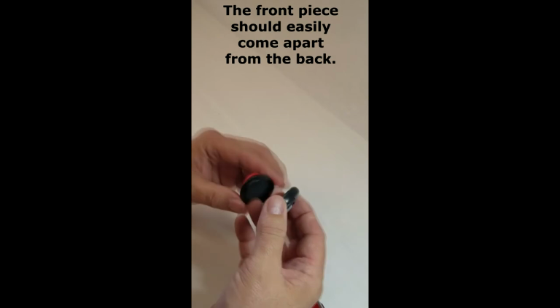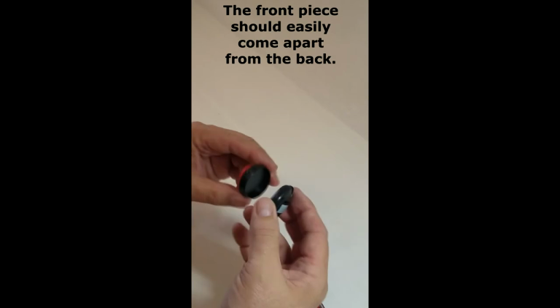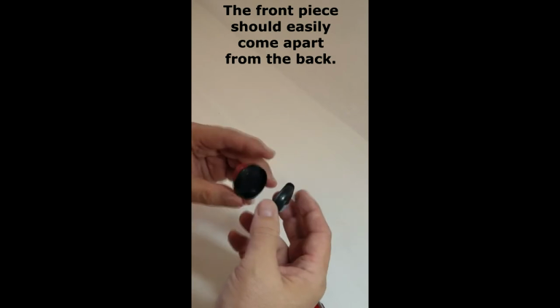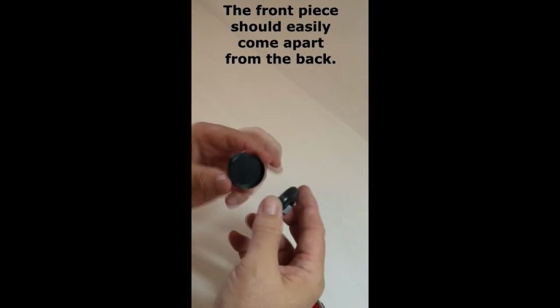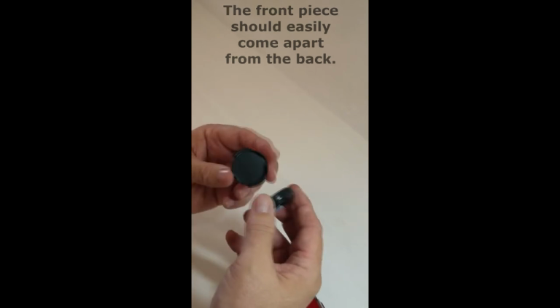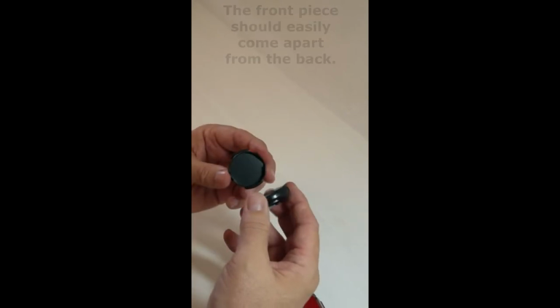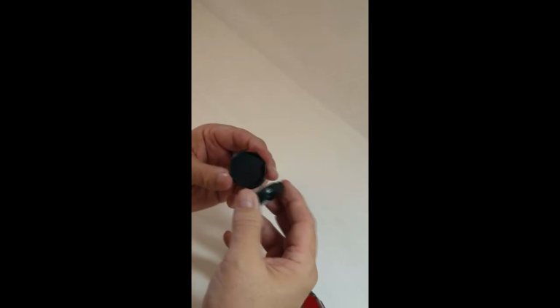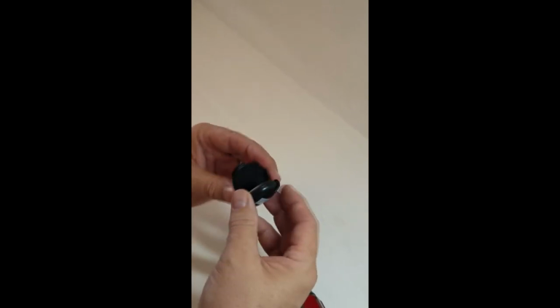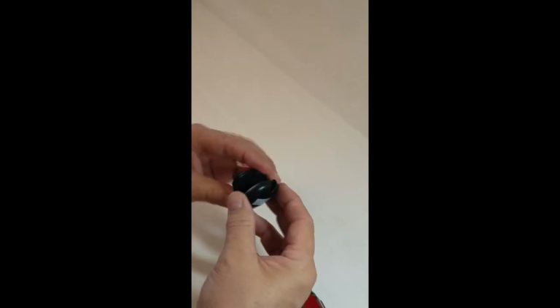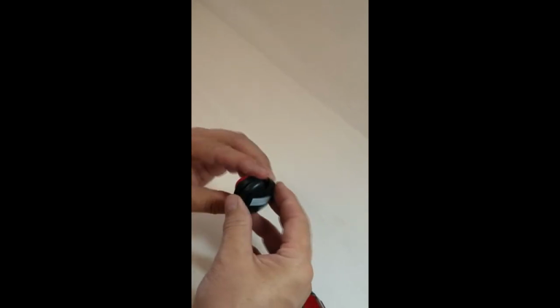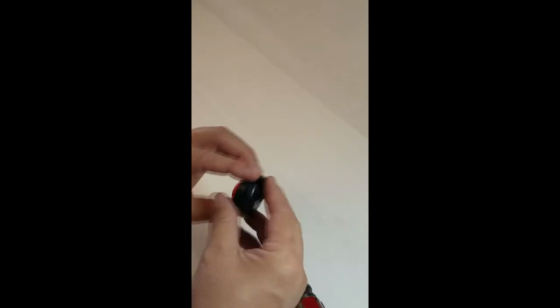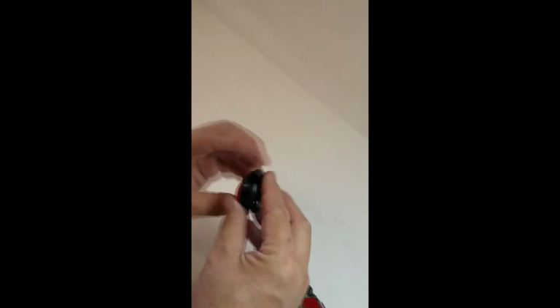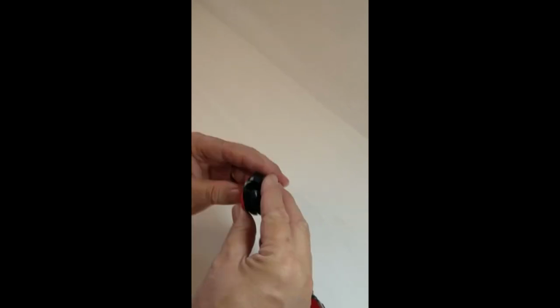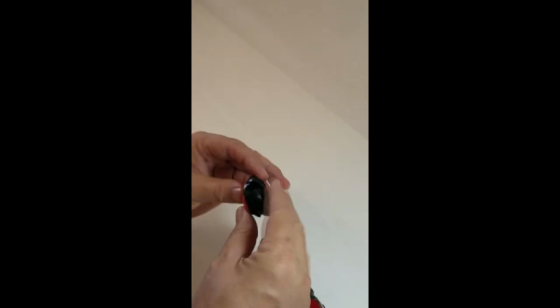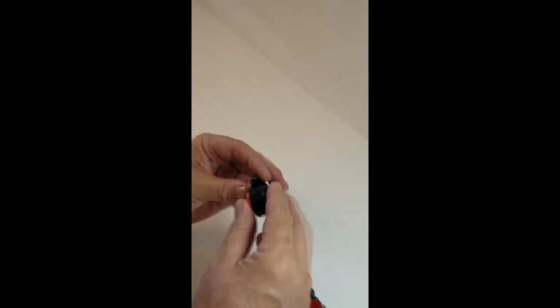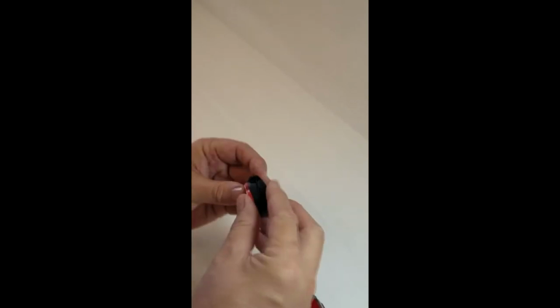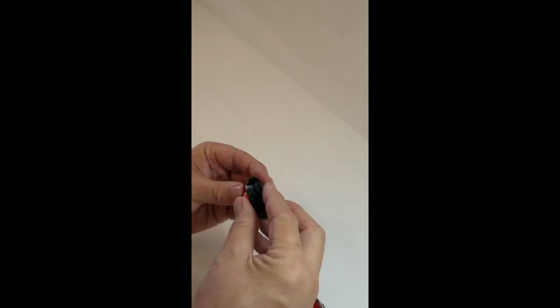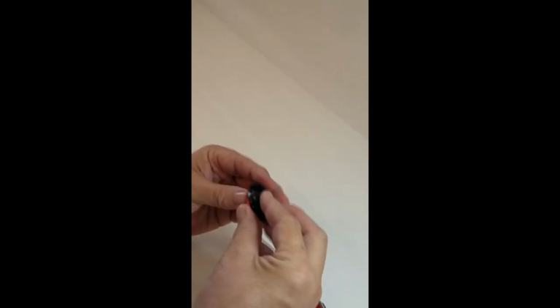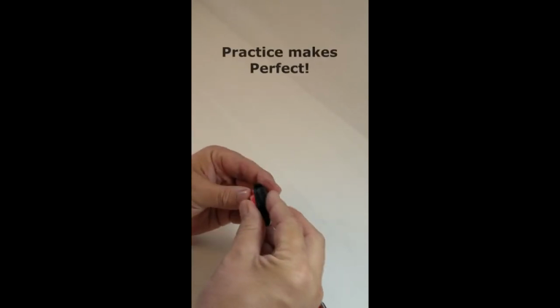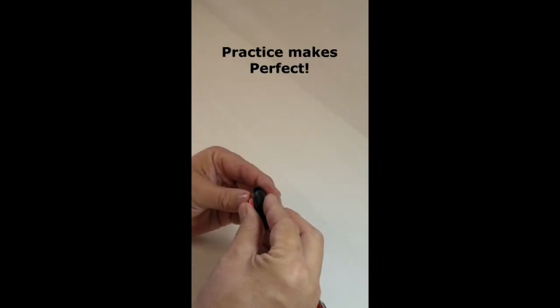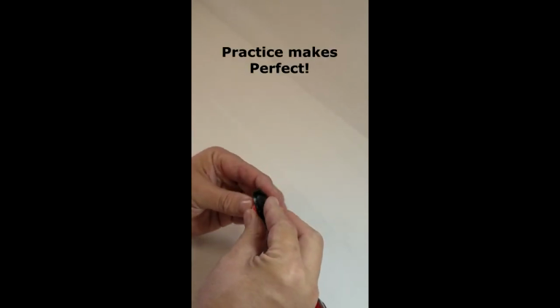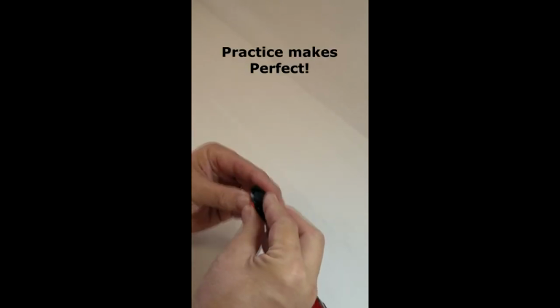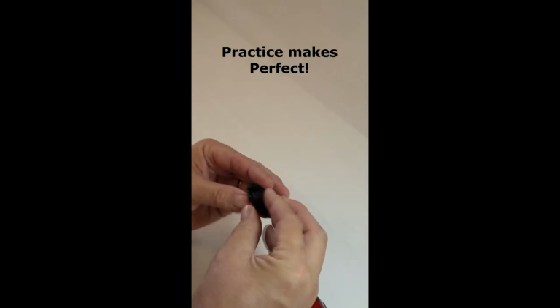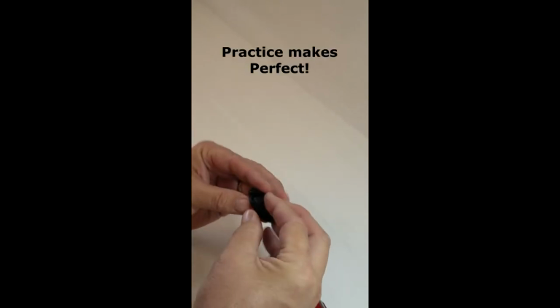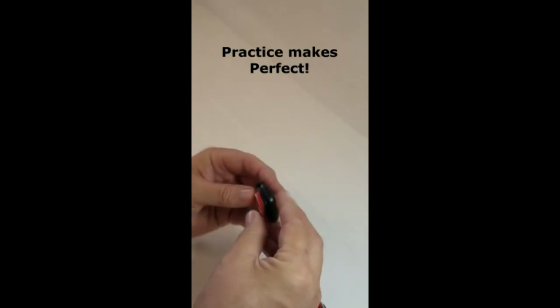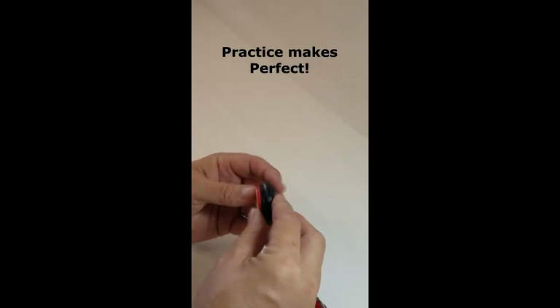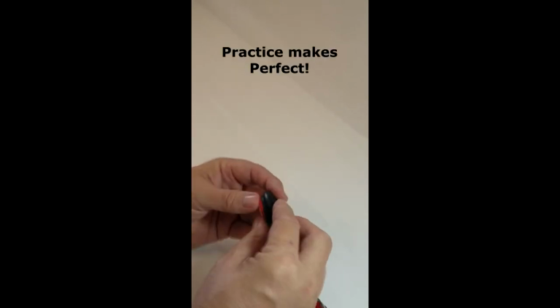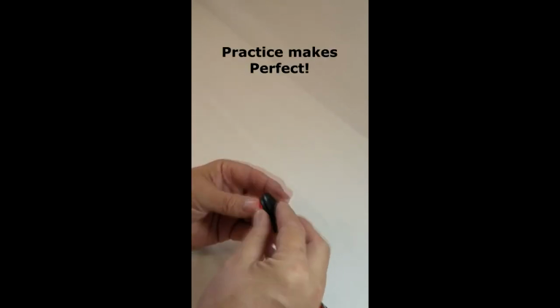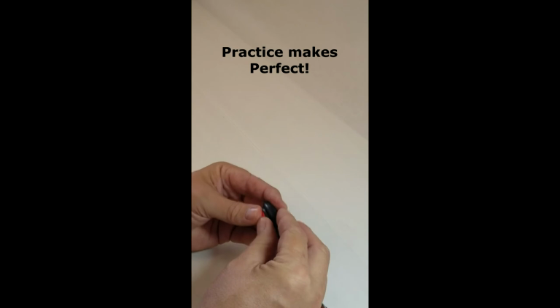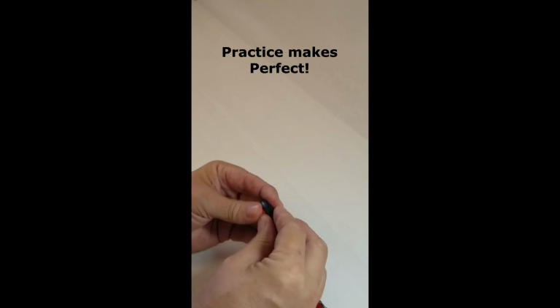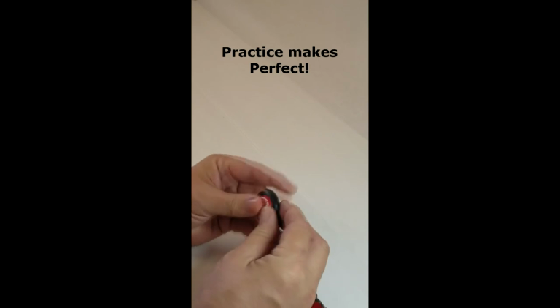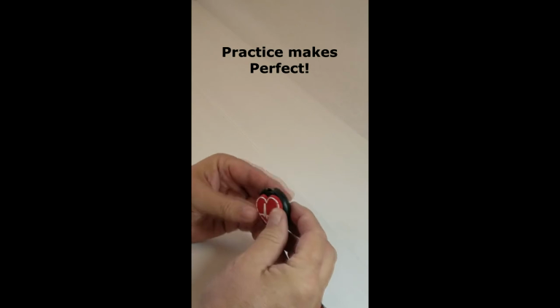Just press them back together to reattach. This may take some practice.